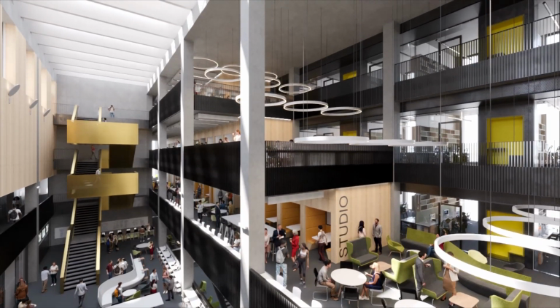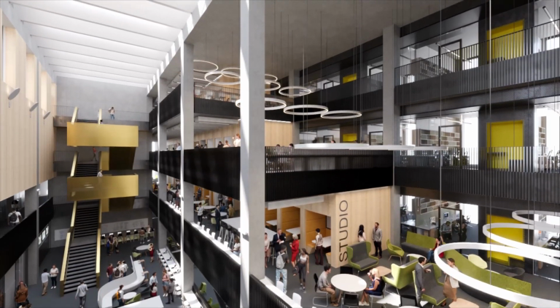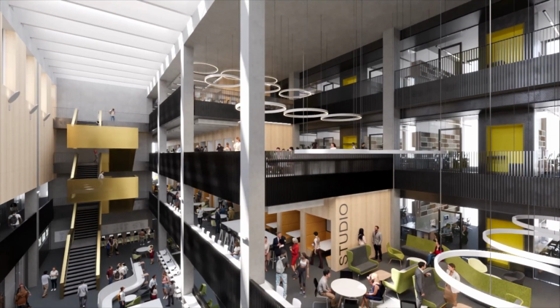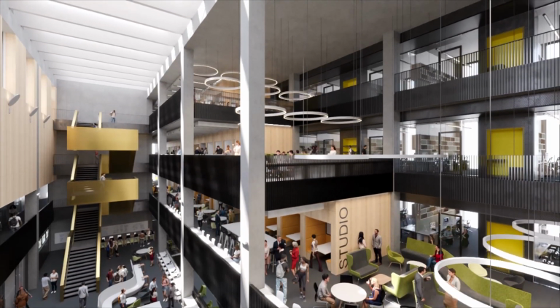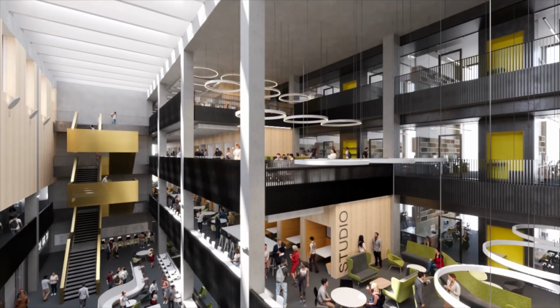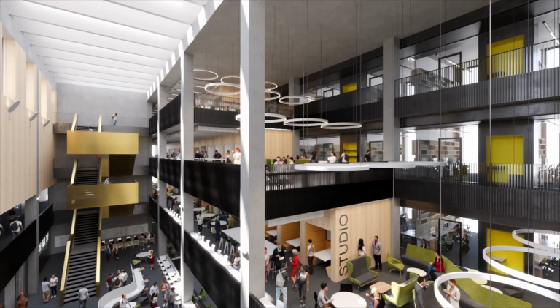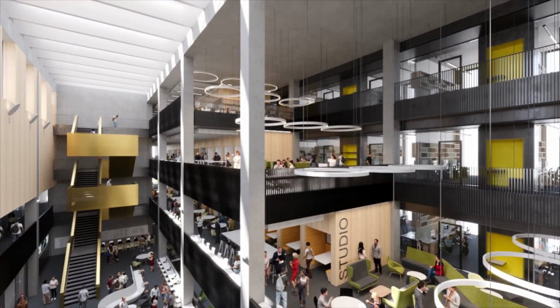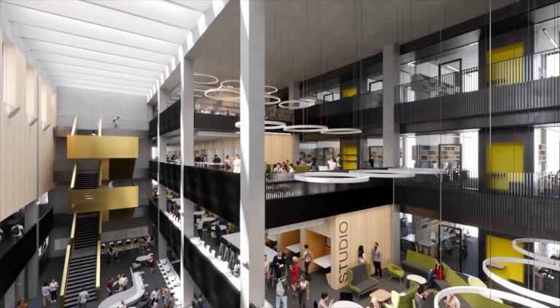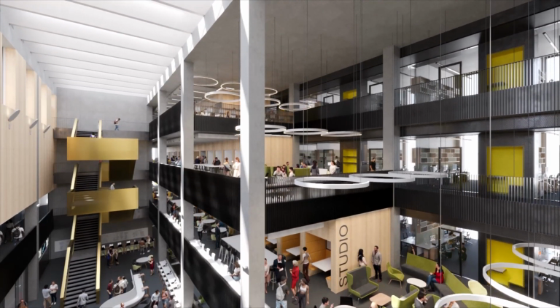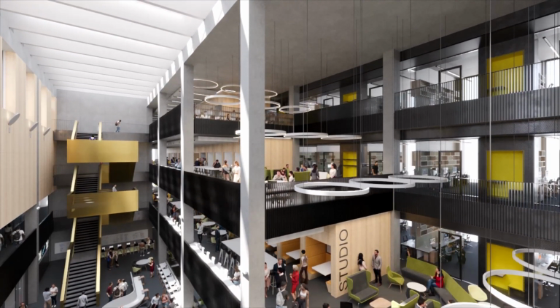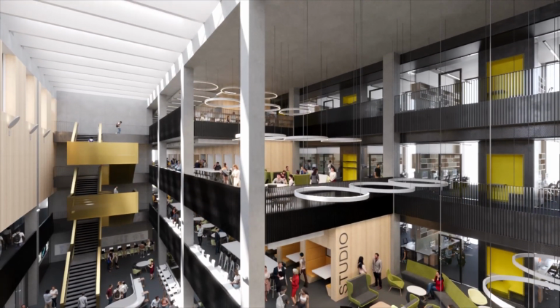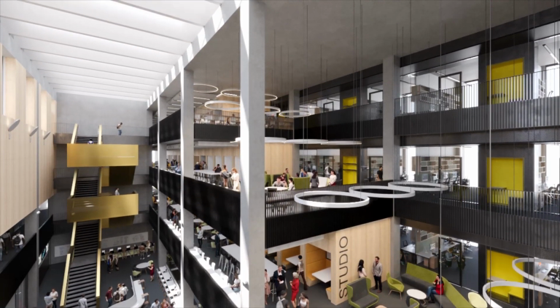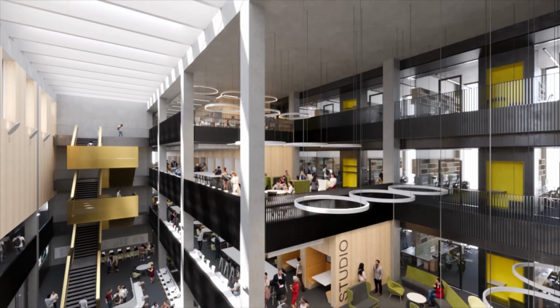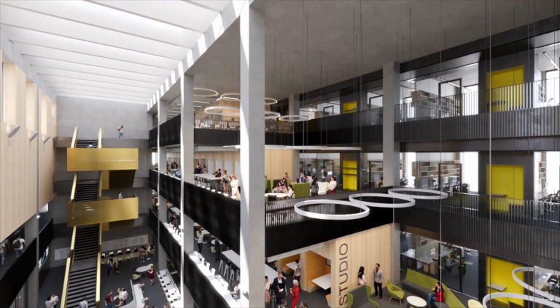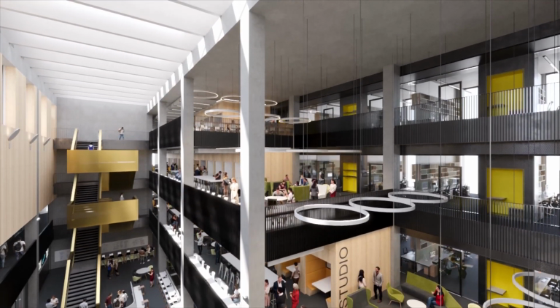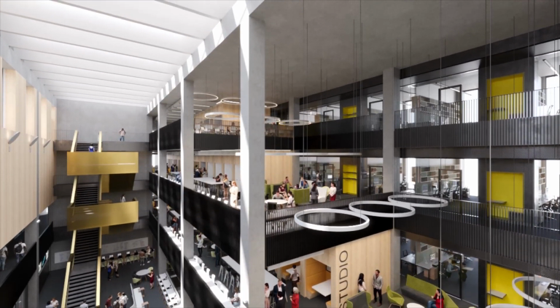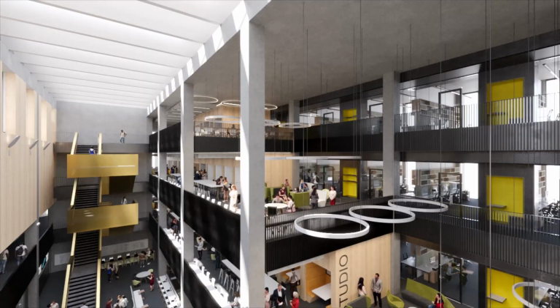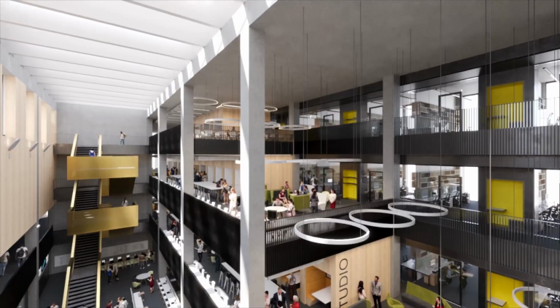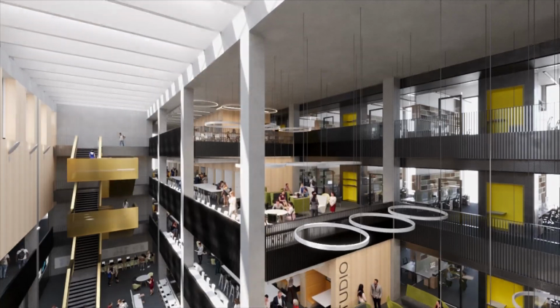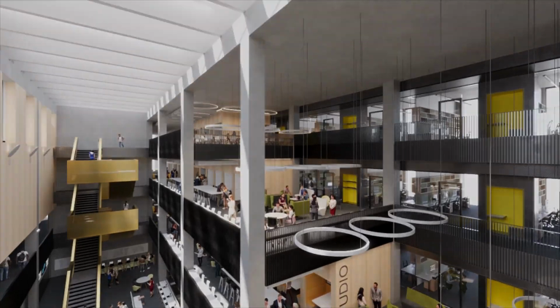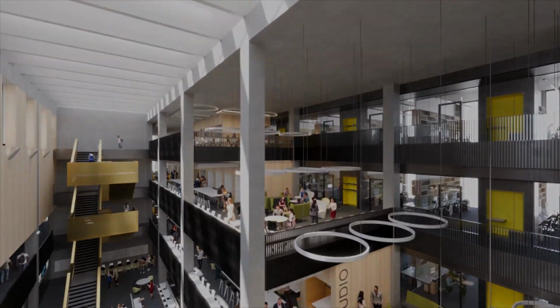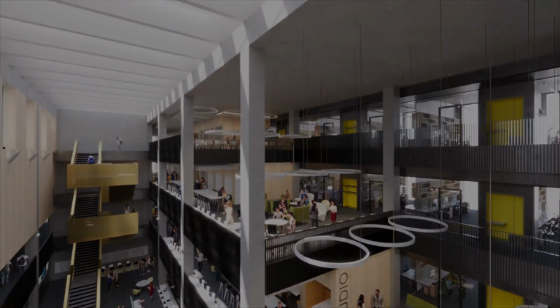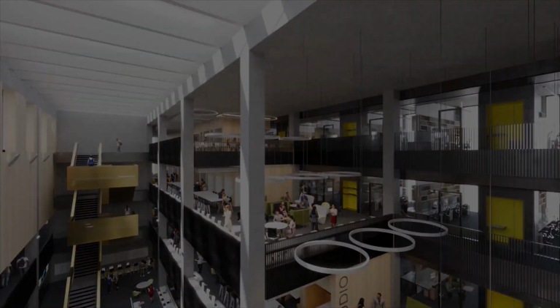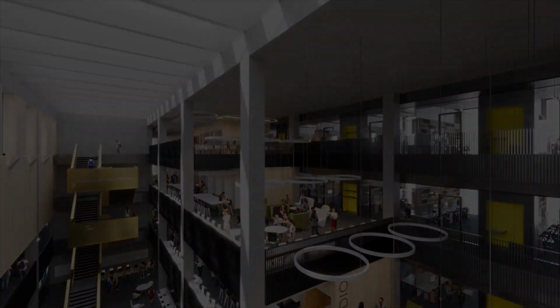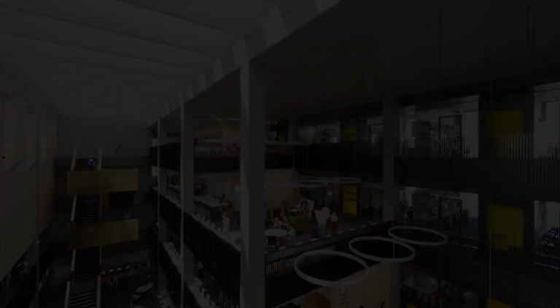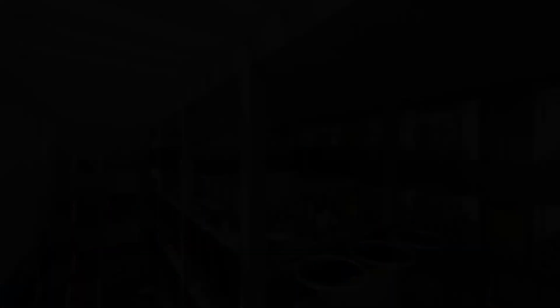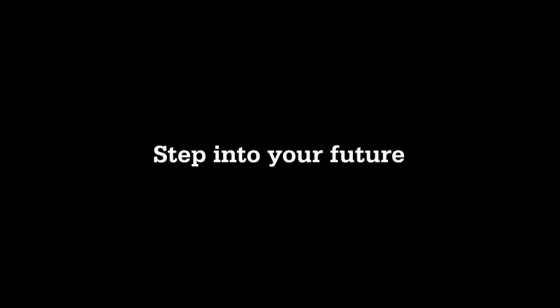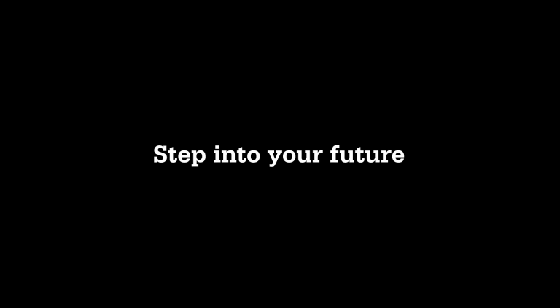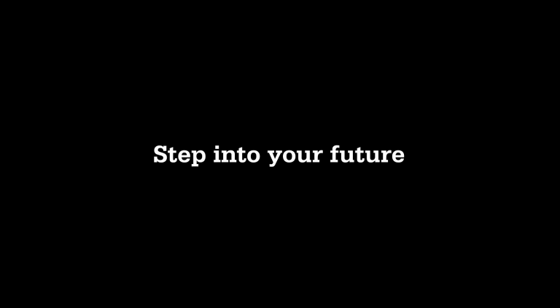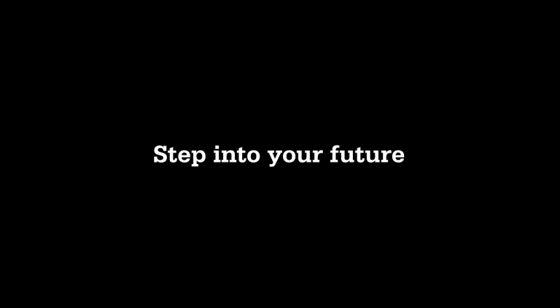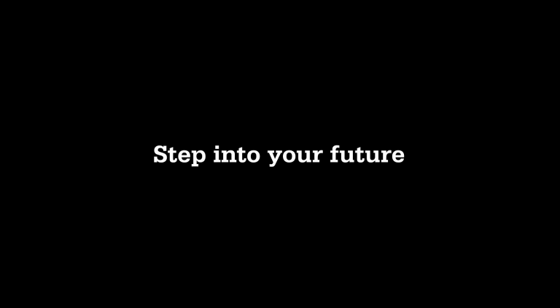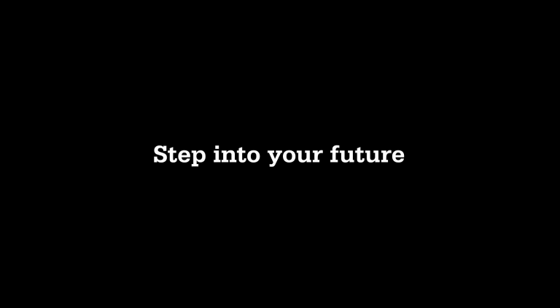Now it's your time to step into the future of science and engineering at Manchester Met.